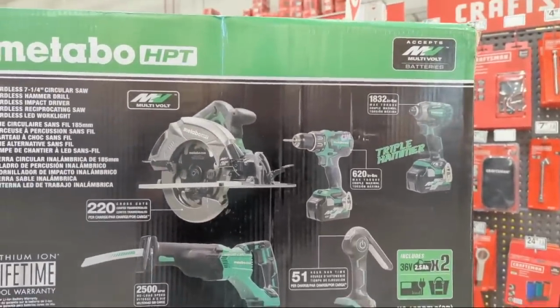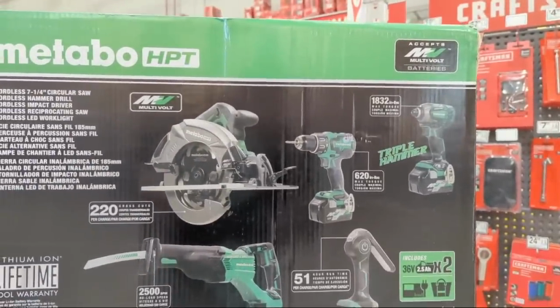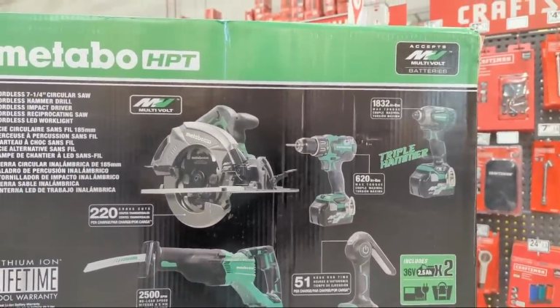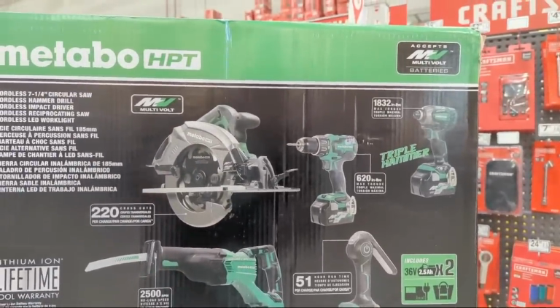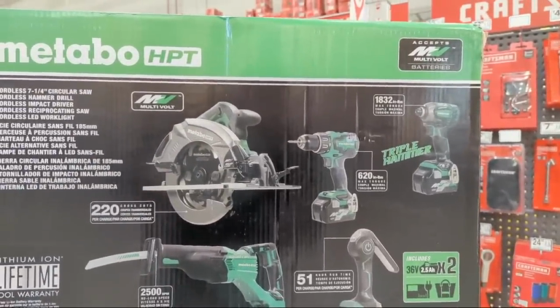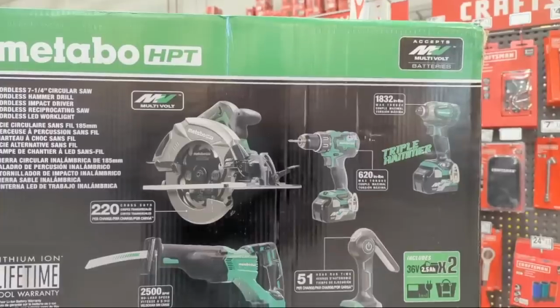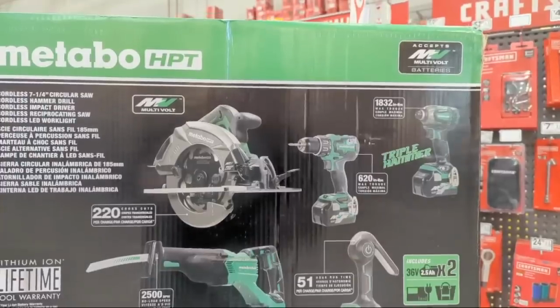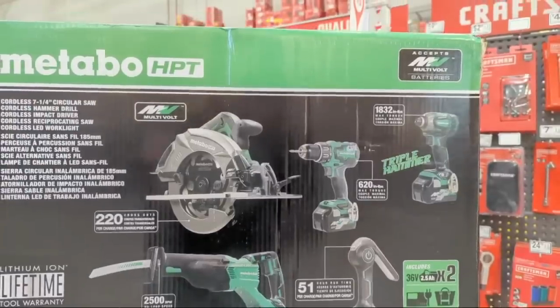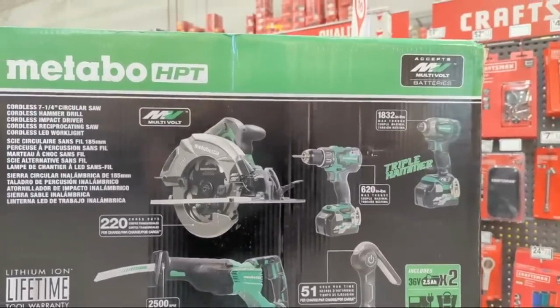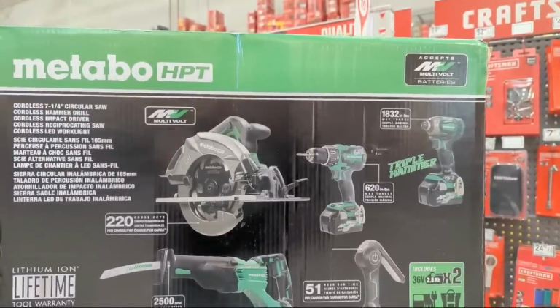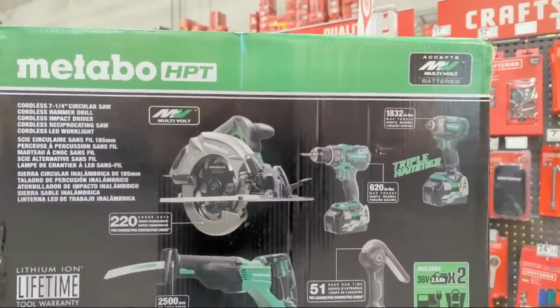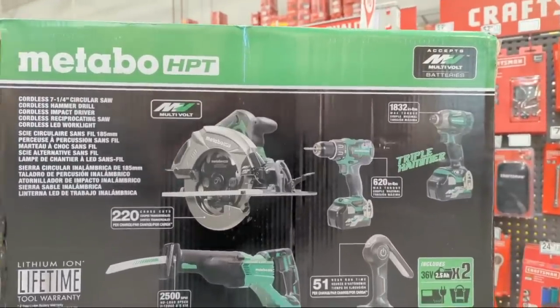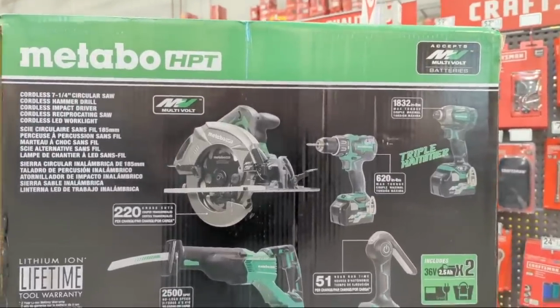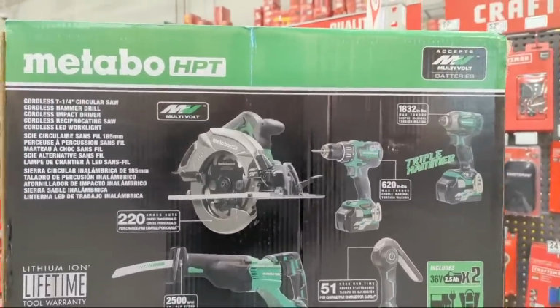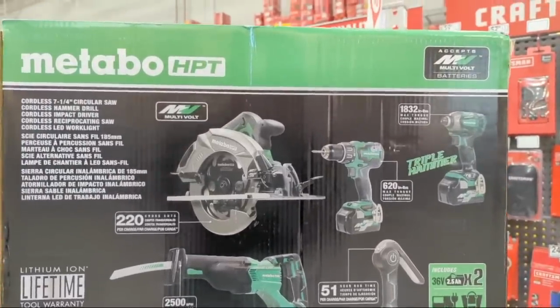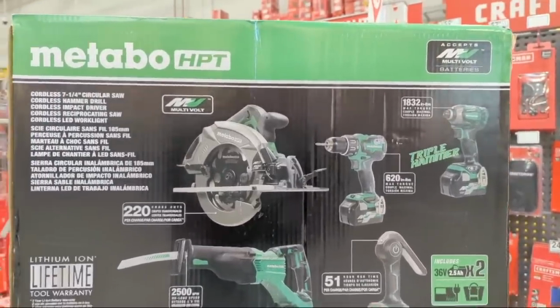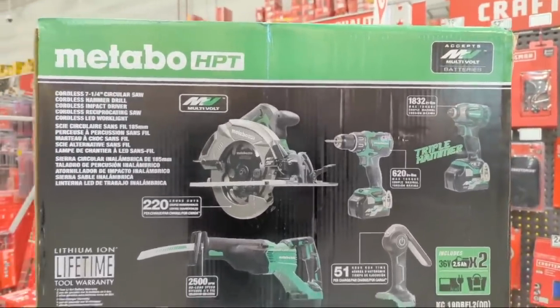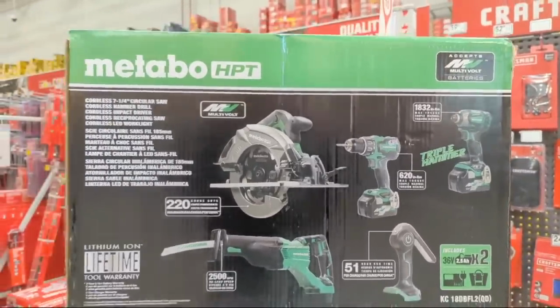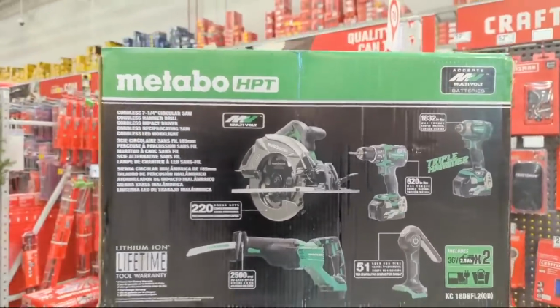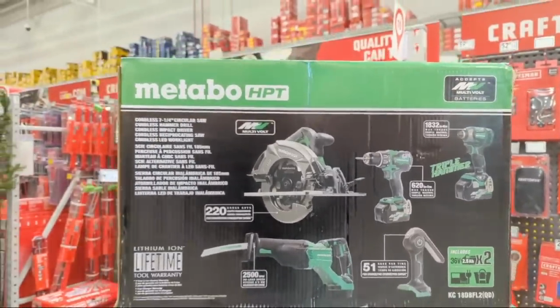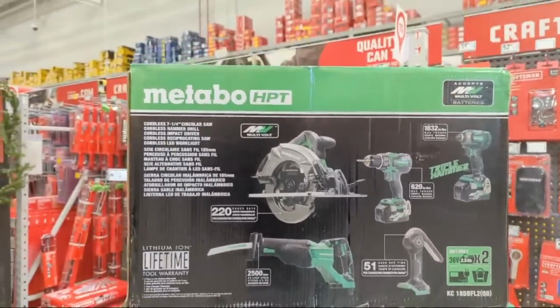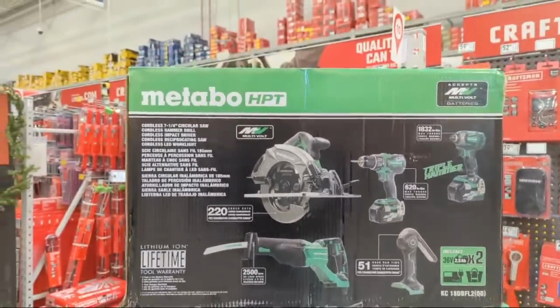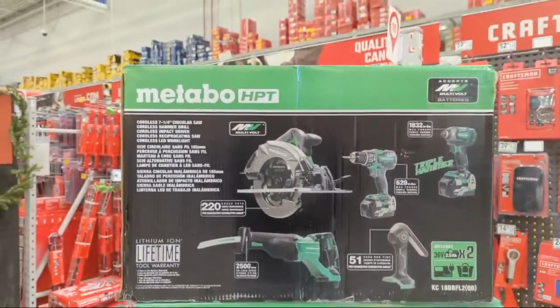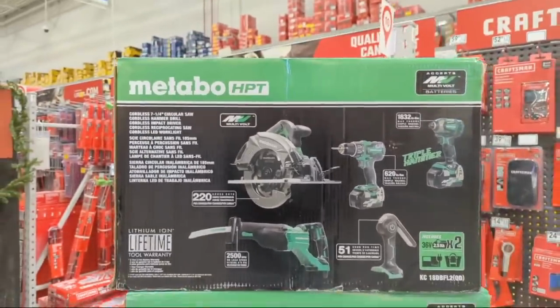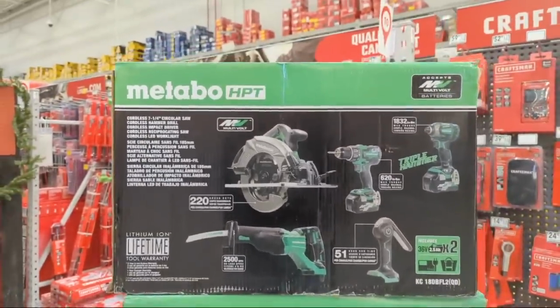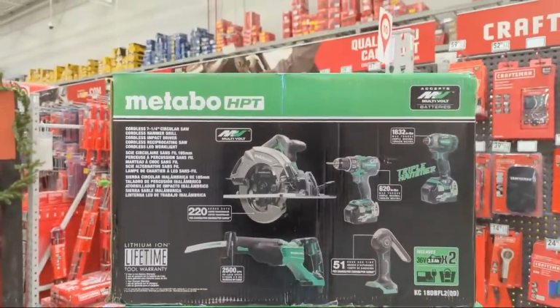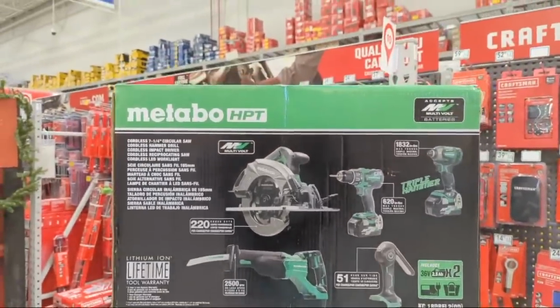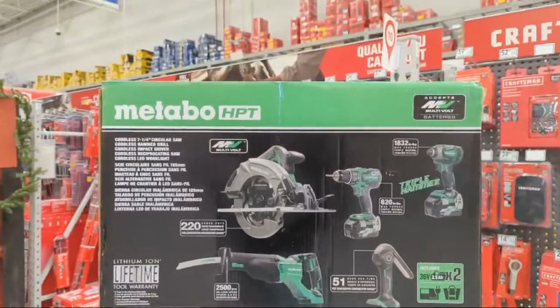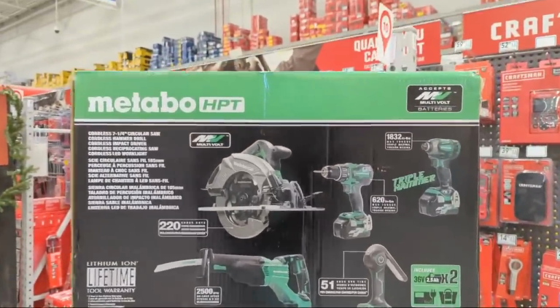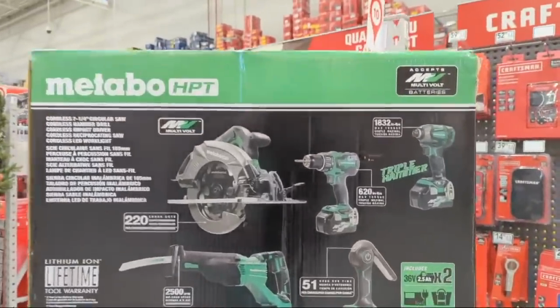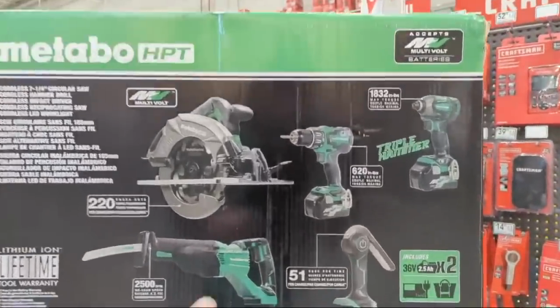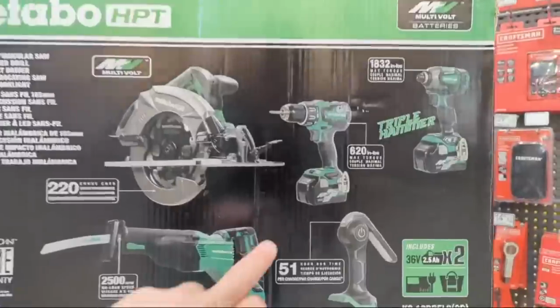That also means it's a gateway into their larger miter saw and table saw offerings that will run on that multi-volt platform. With that platform you can plug those tools into the wall. And you're getting two of those multi-volt batteries.